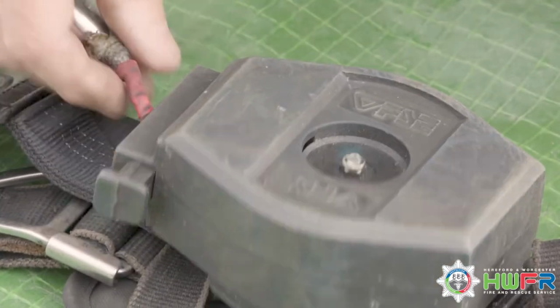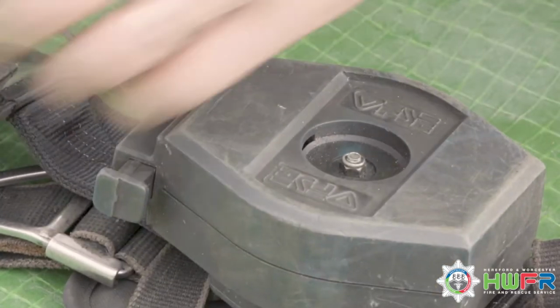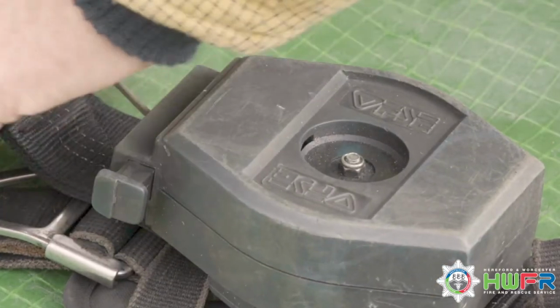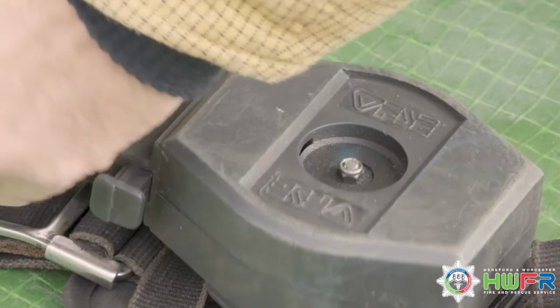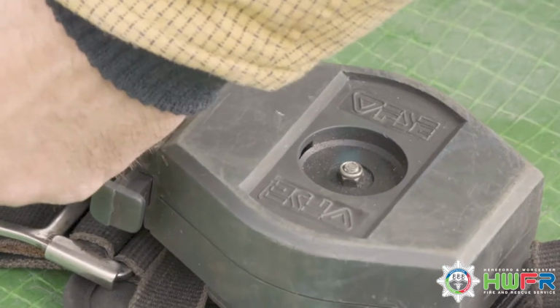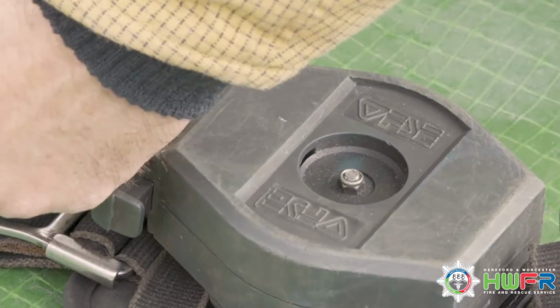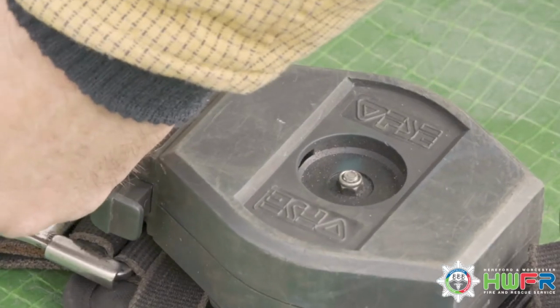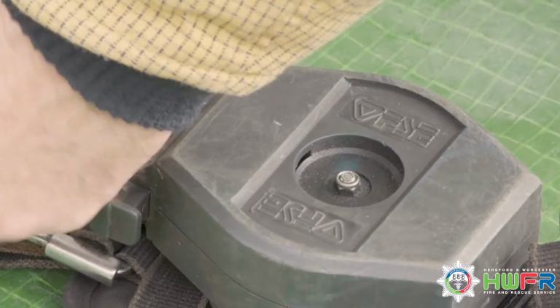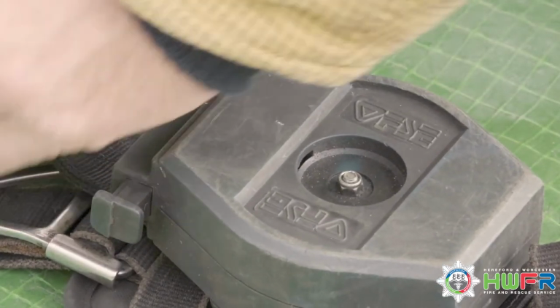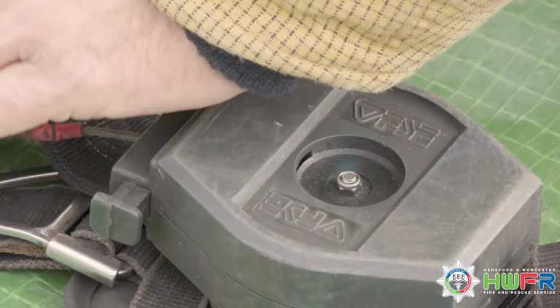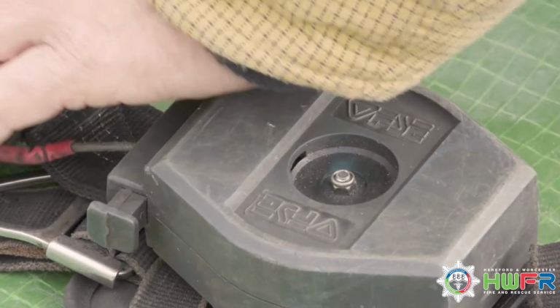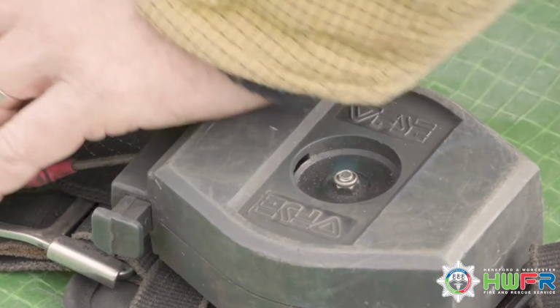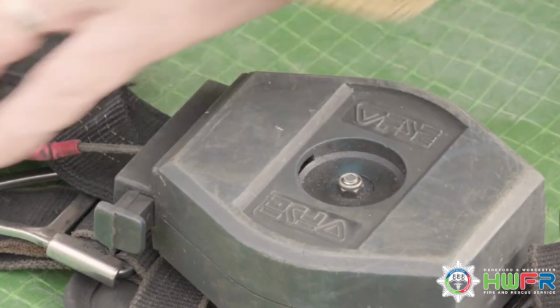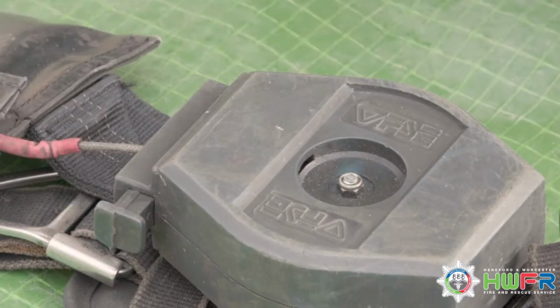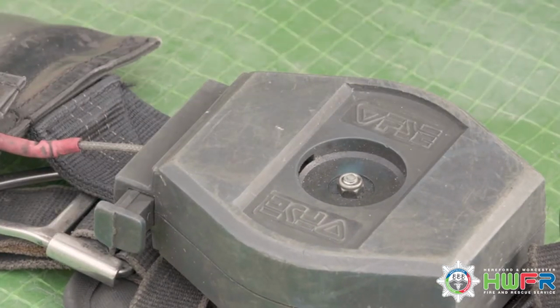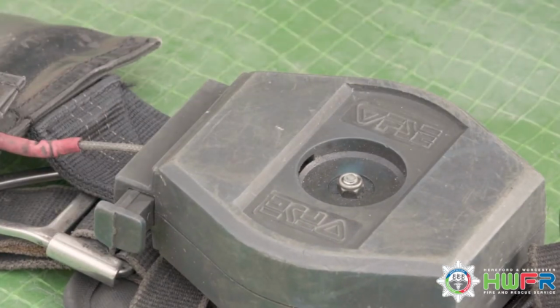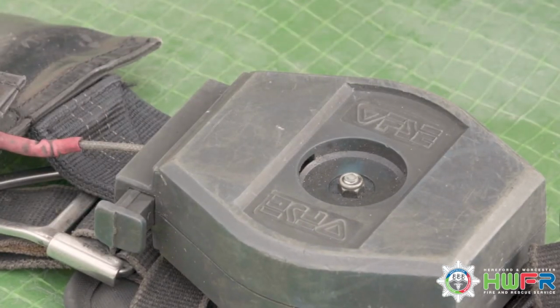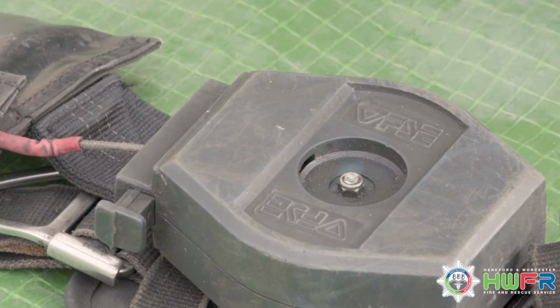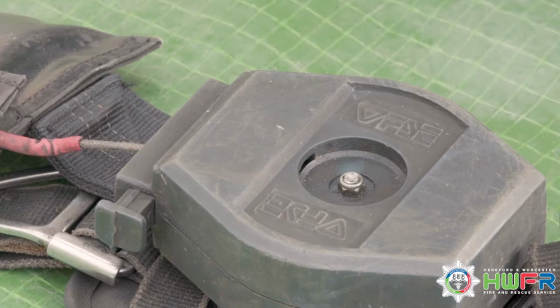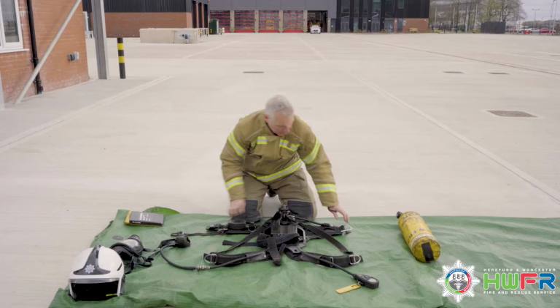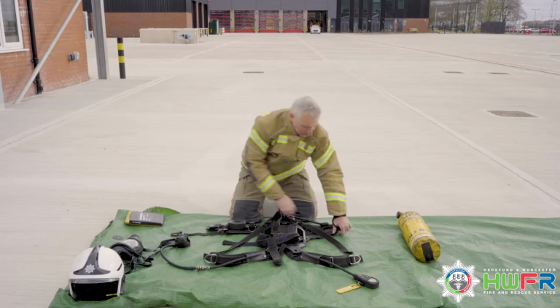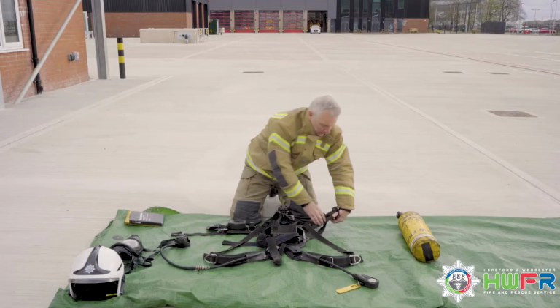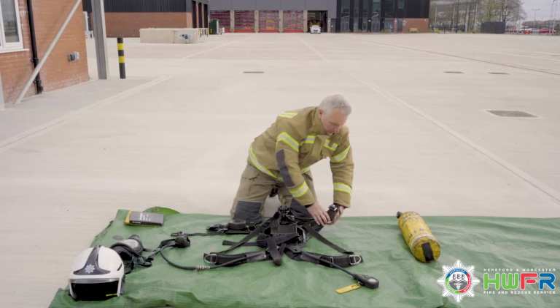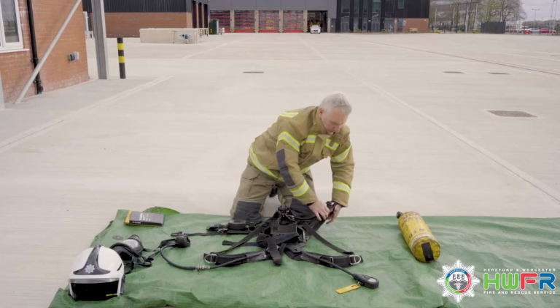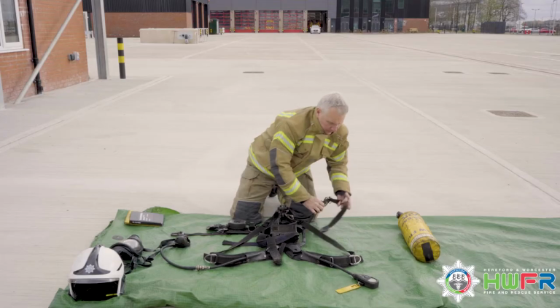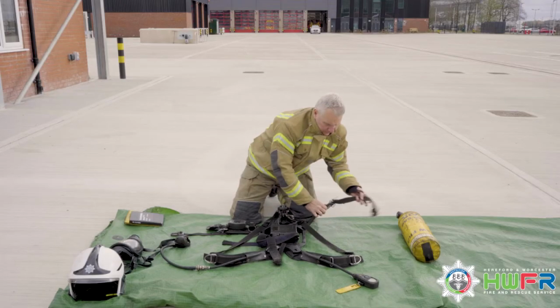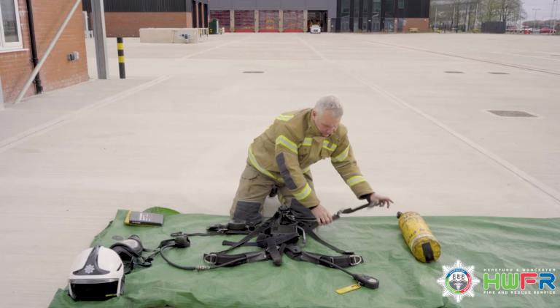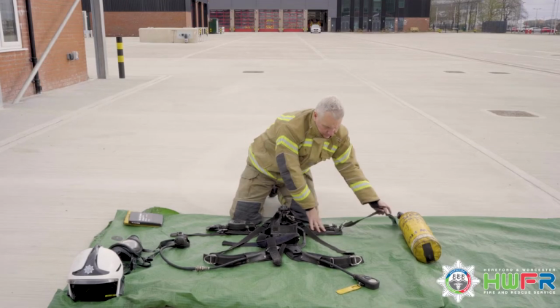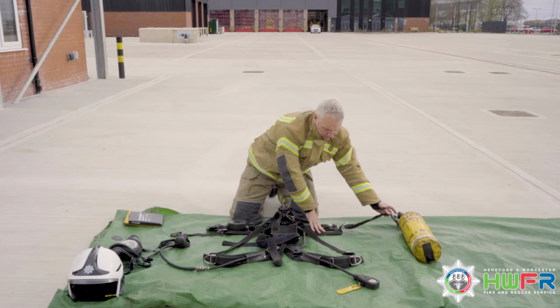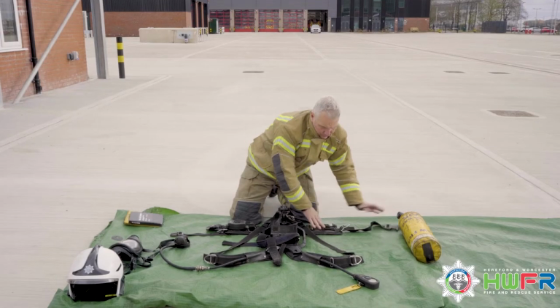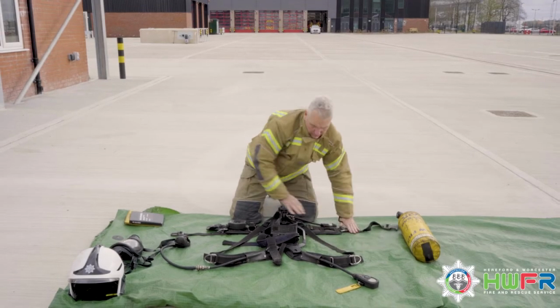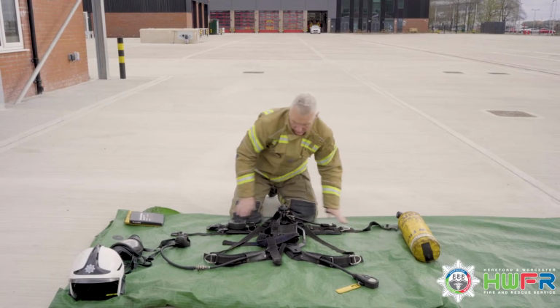This is a training centre set and does not have a torch. This is when a torch would be checked, making sure that it is in good order.